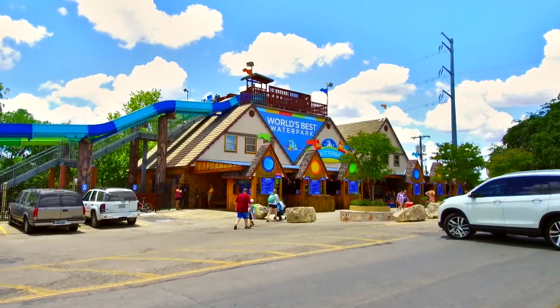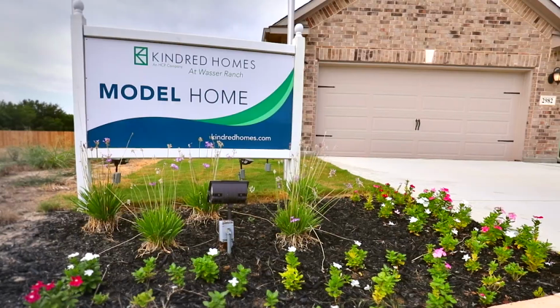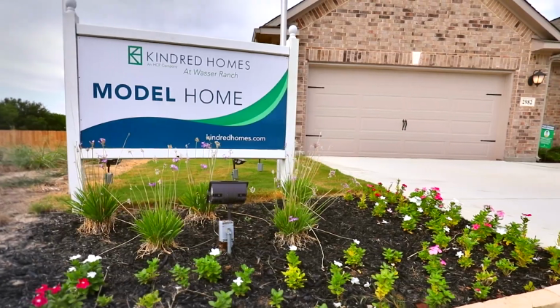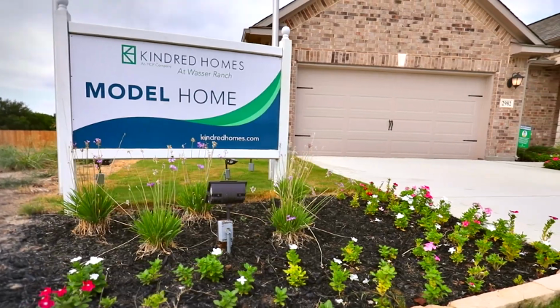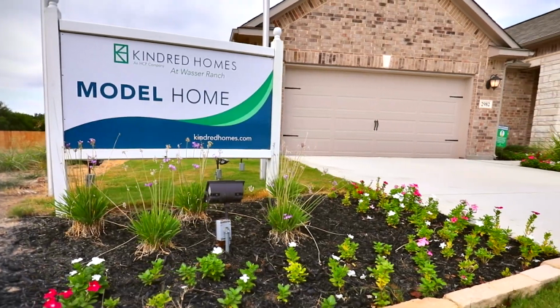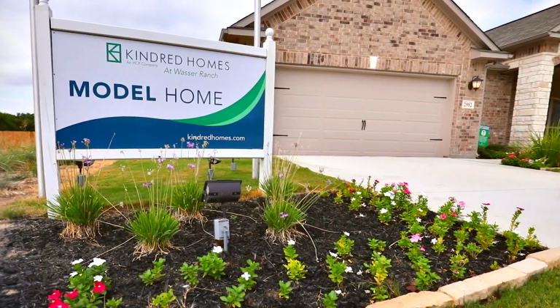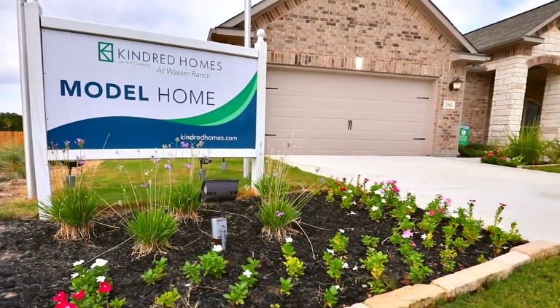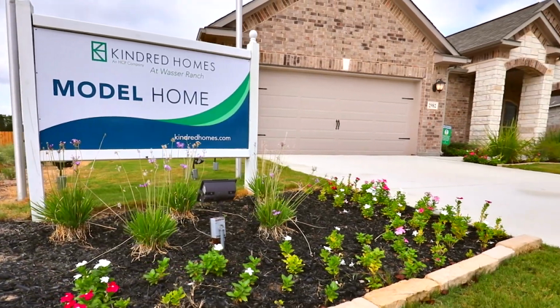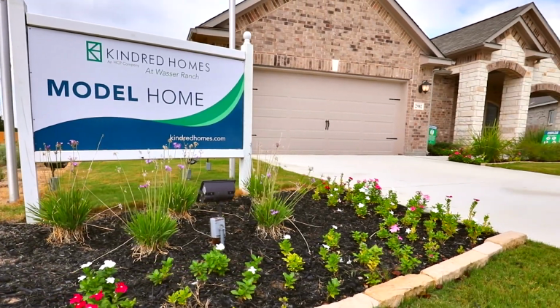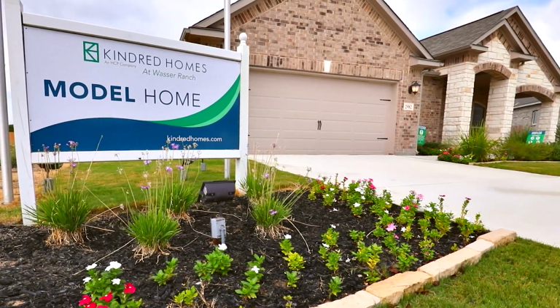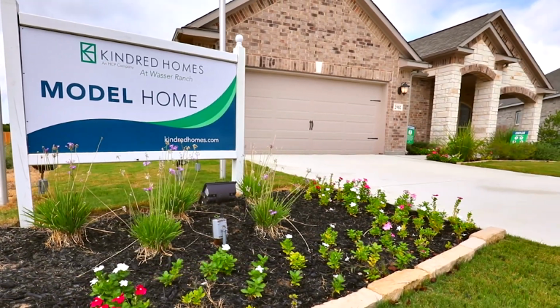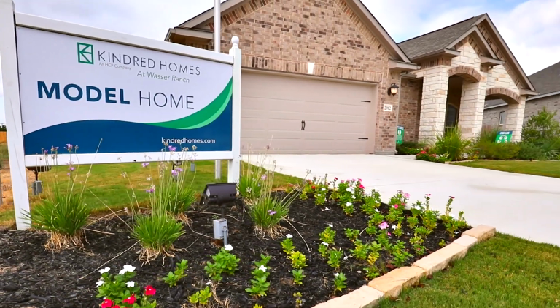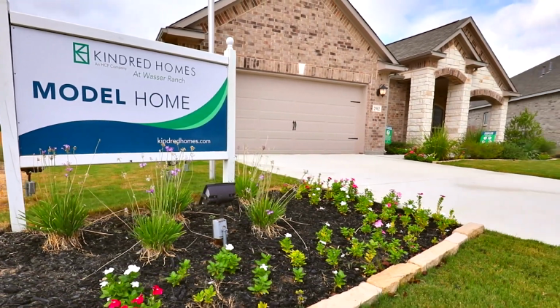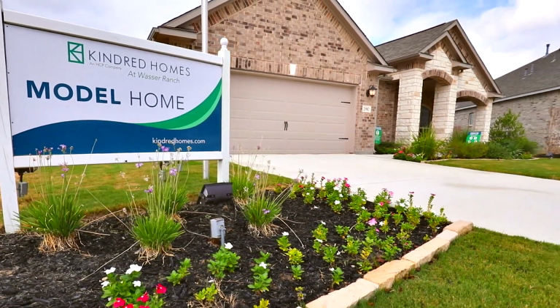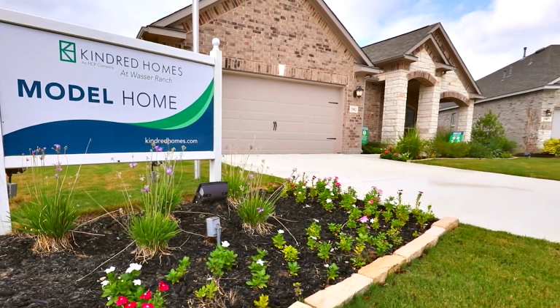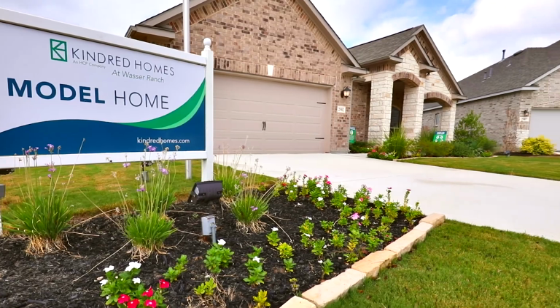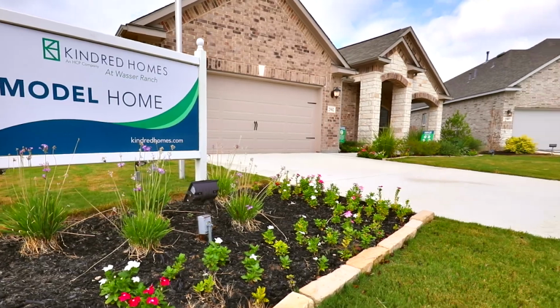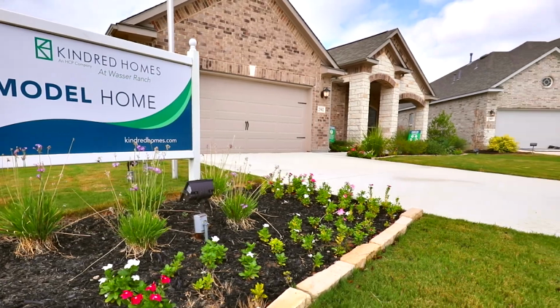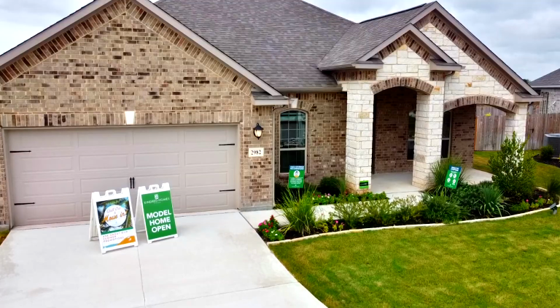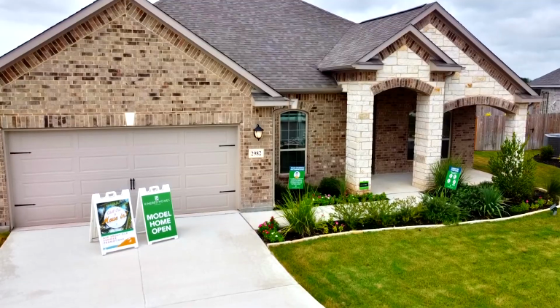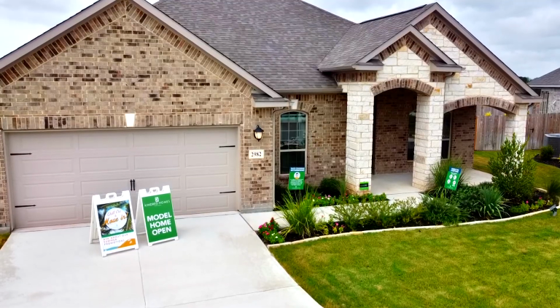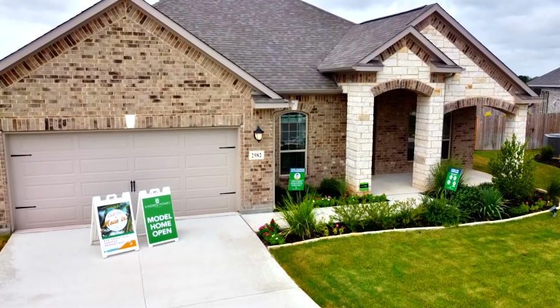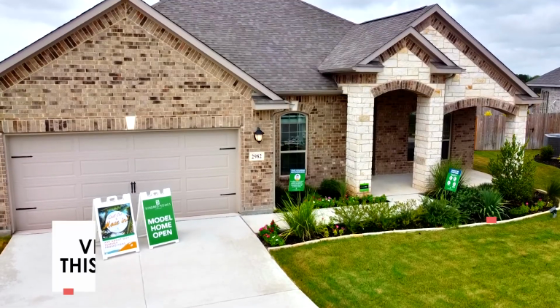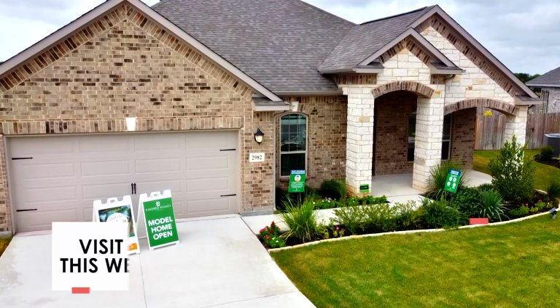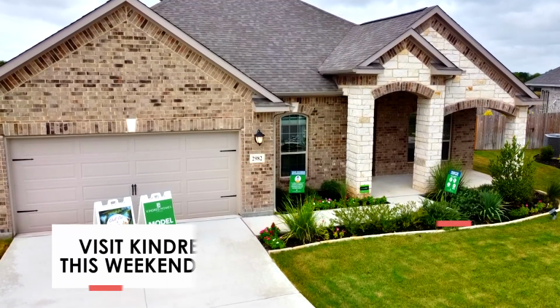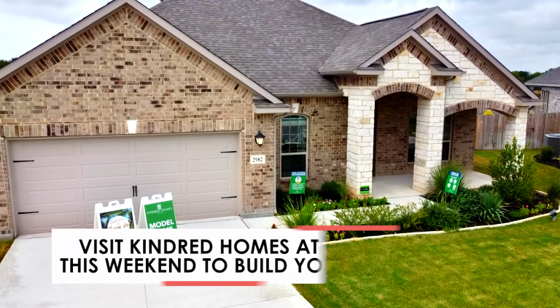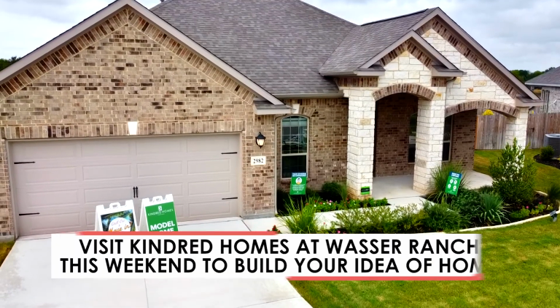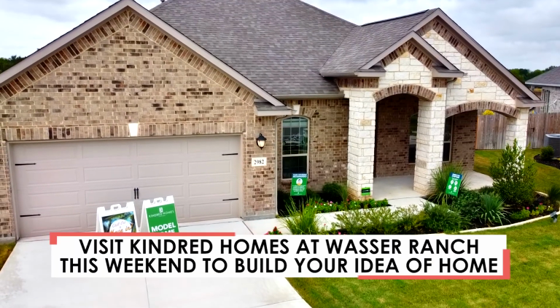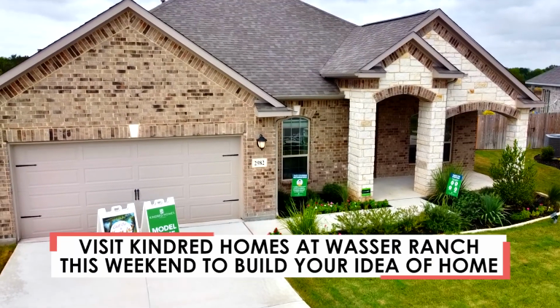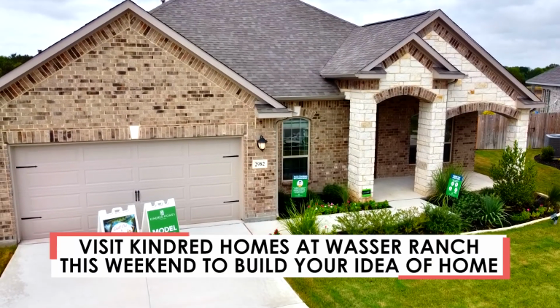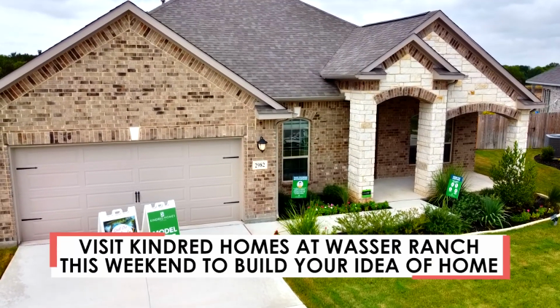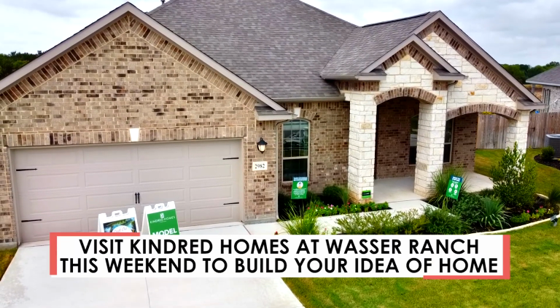Kindred Homes in Wasa Ranch offers three-car garage floor plans, and all lots are oversized, perfect for outdoor living.